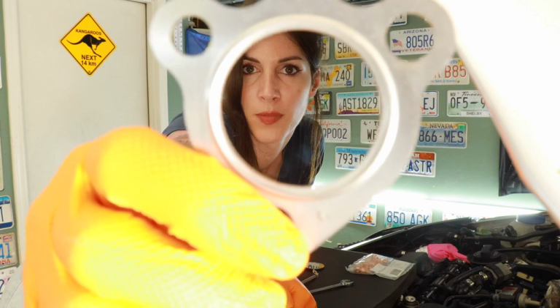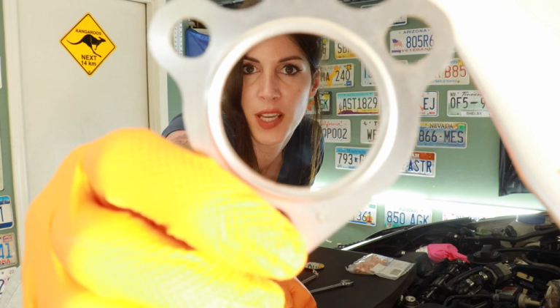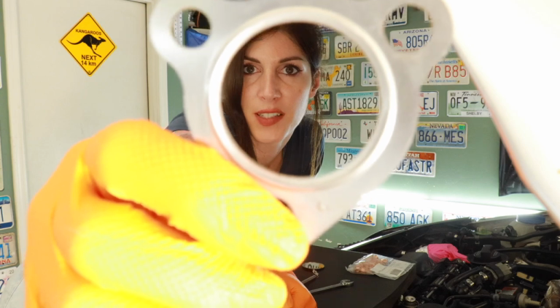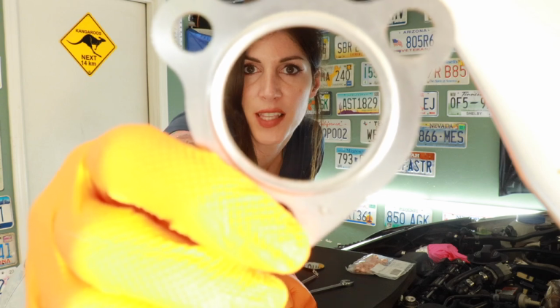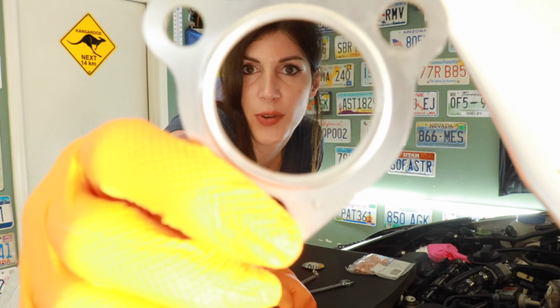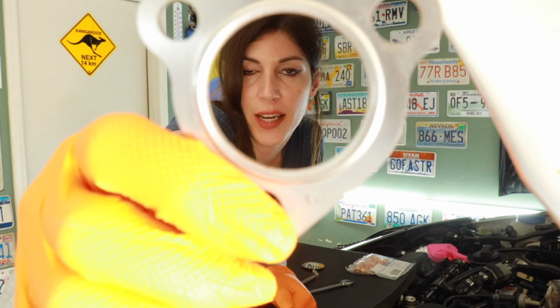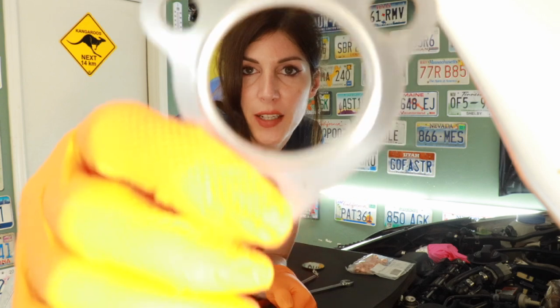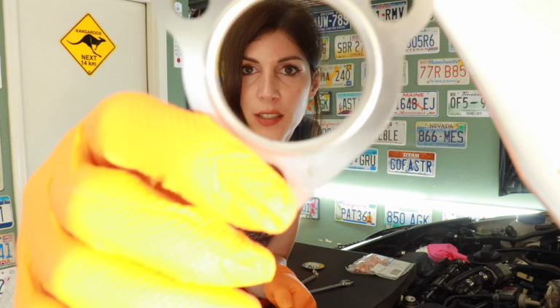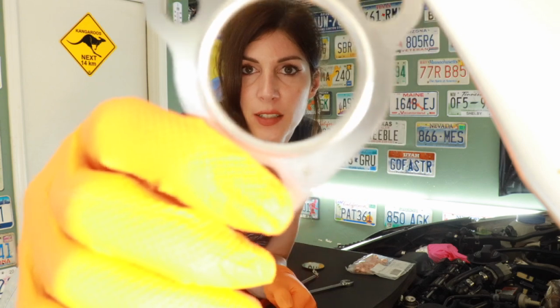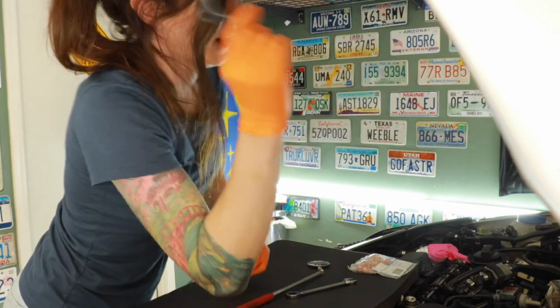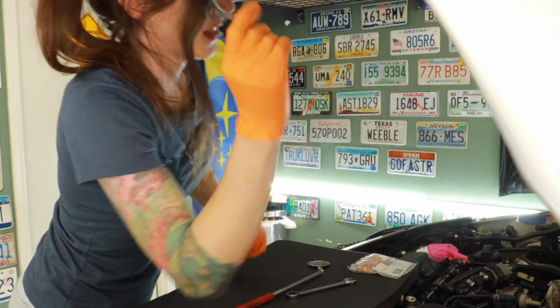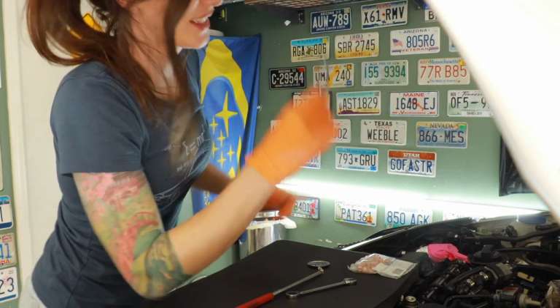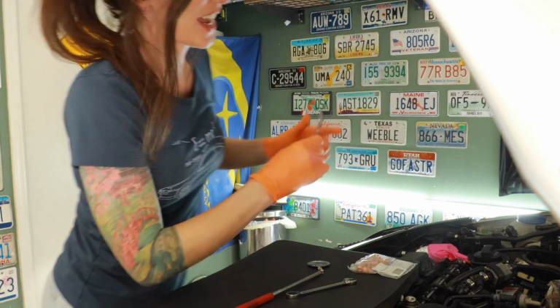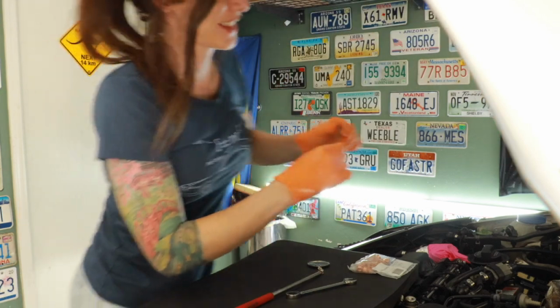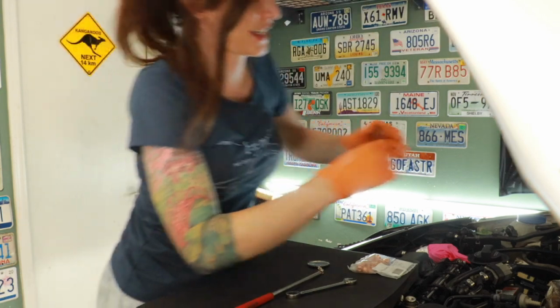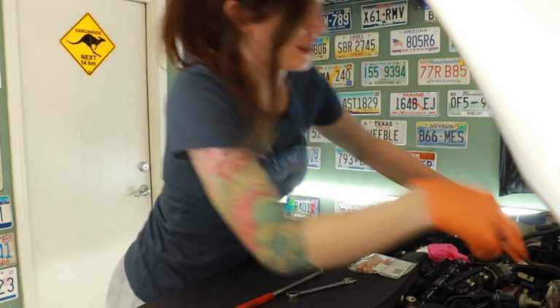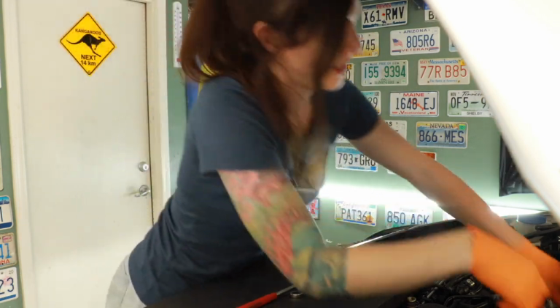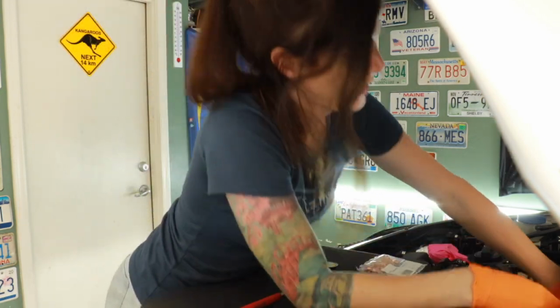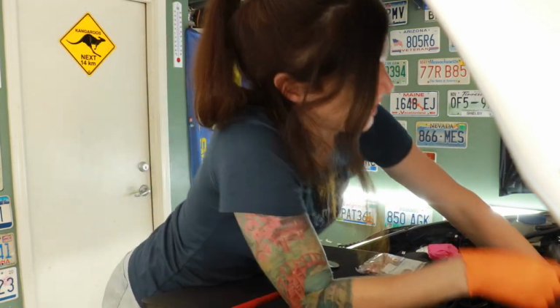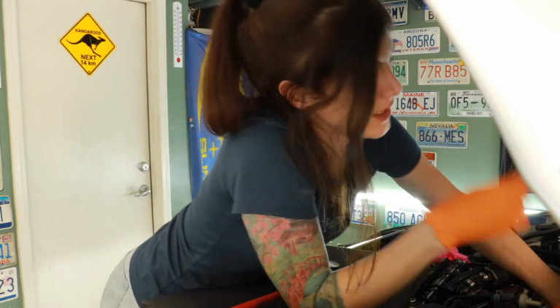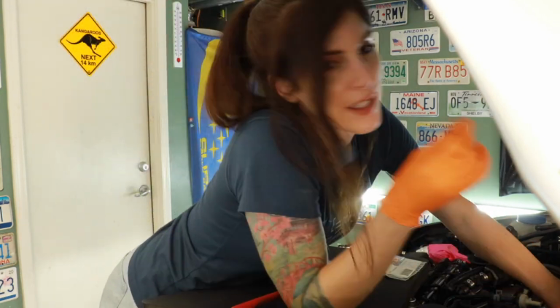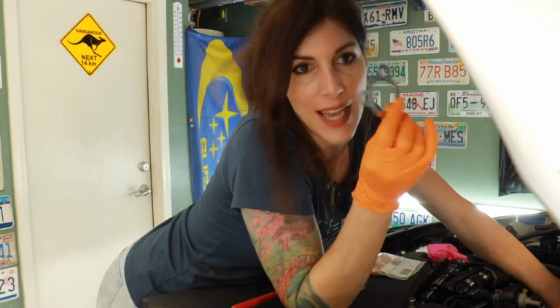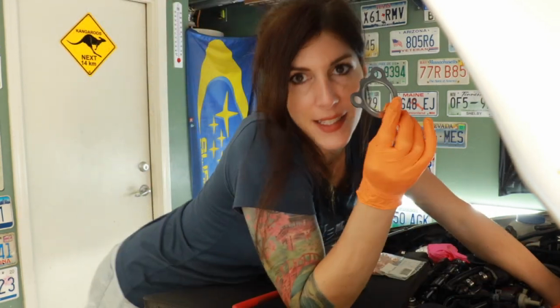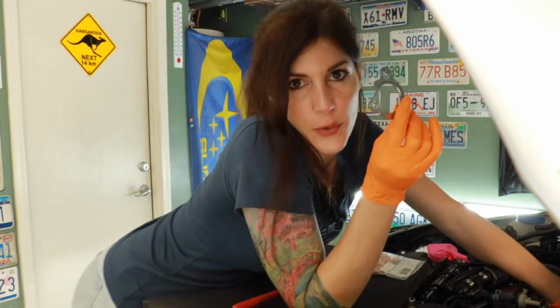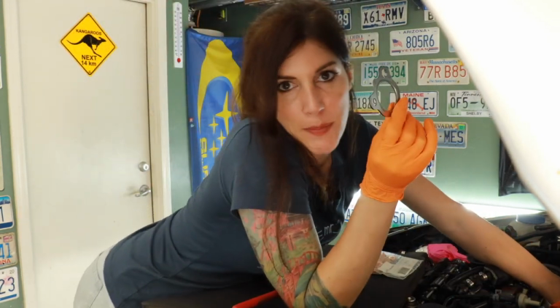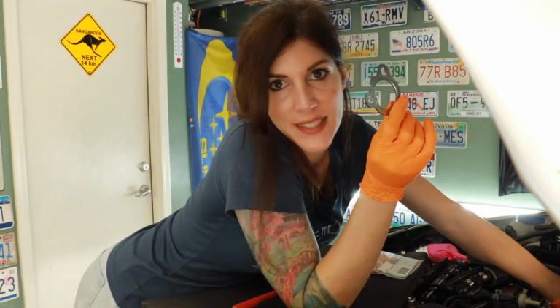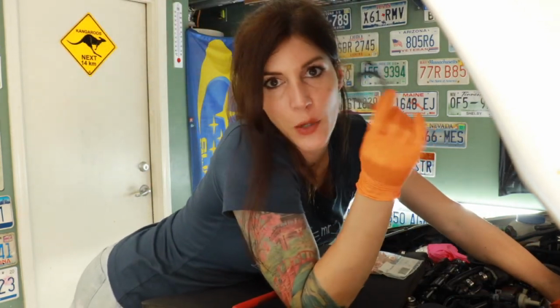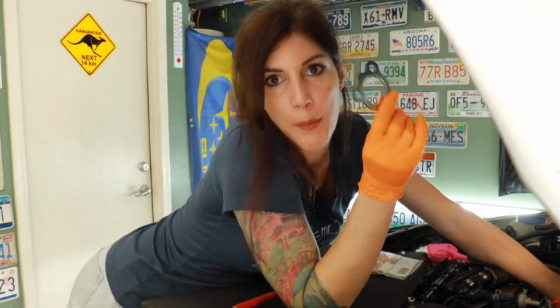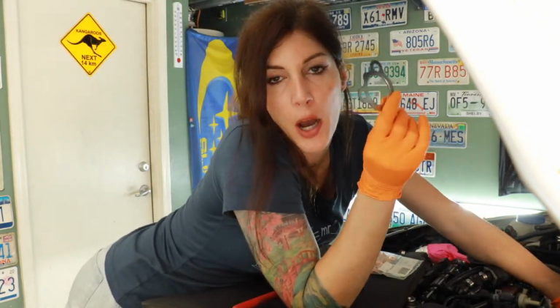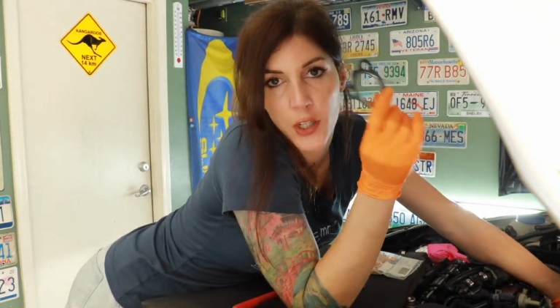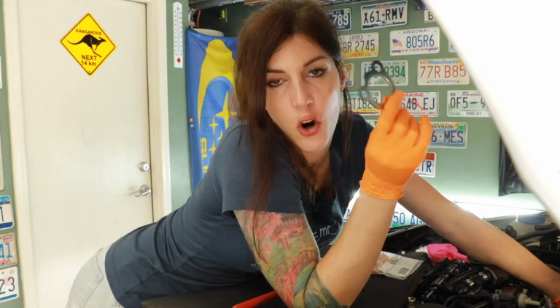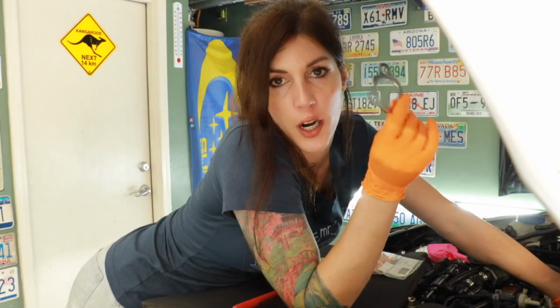See this right here? This gasket. This gasket was missing when I bought the car.